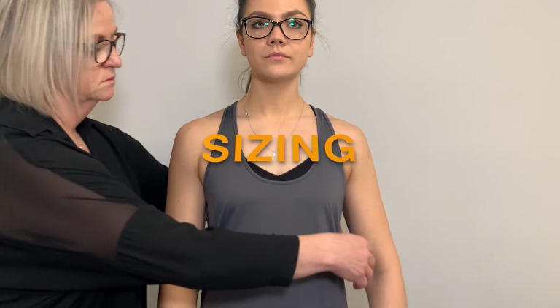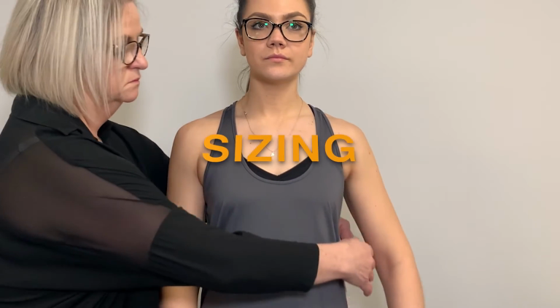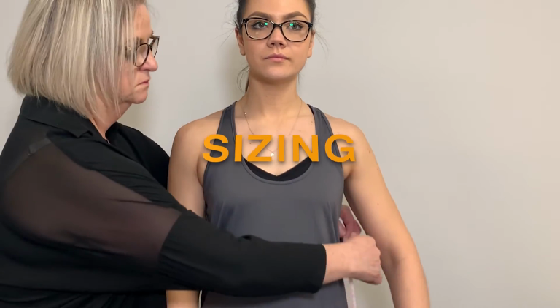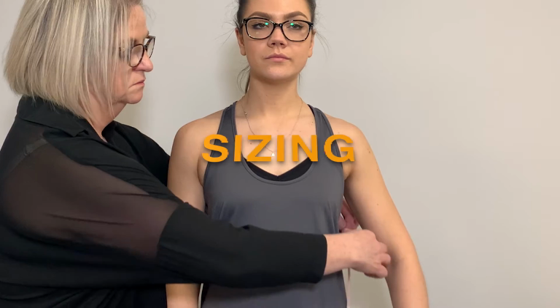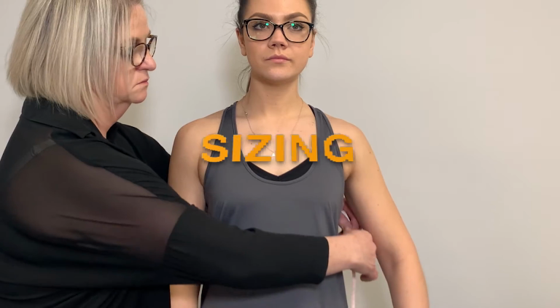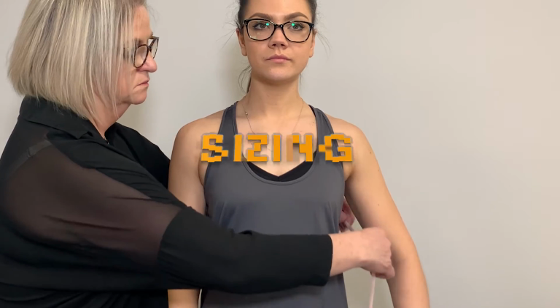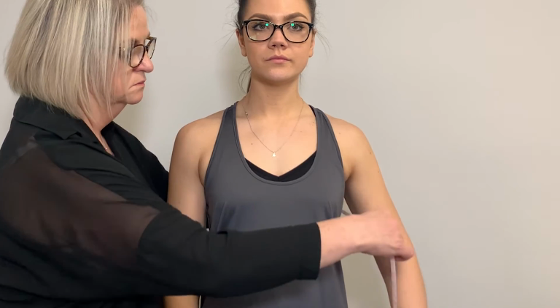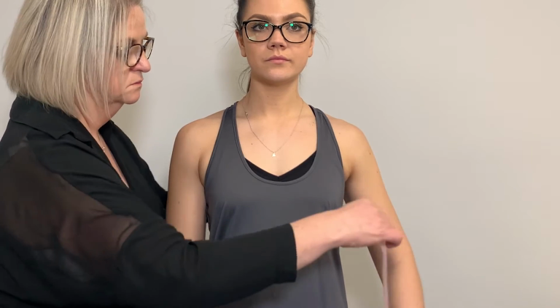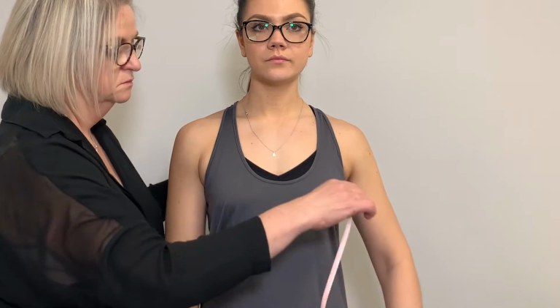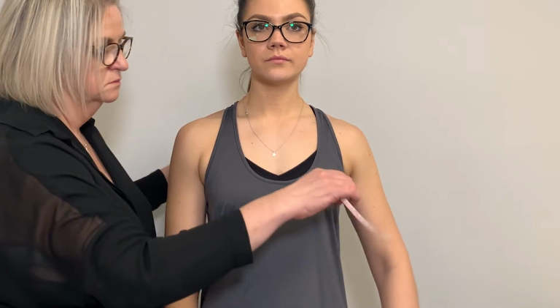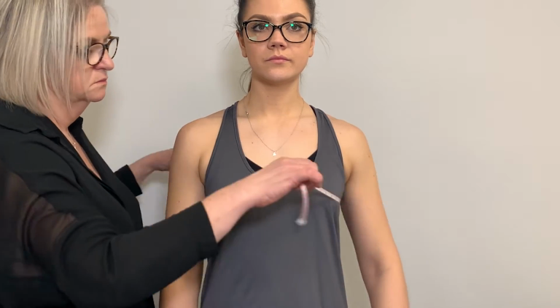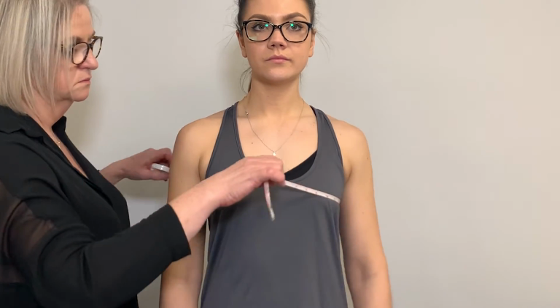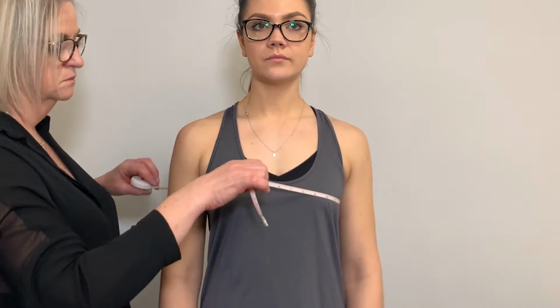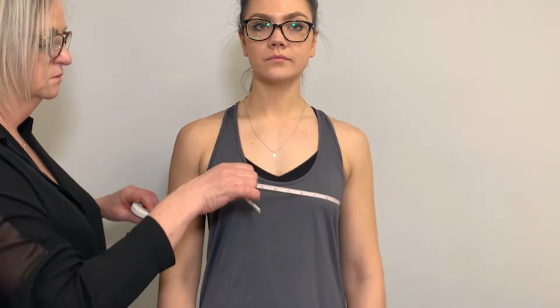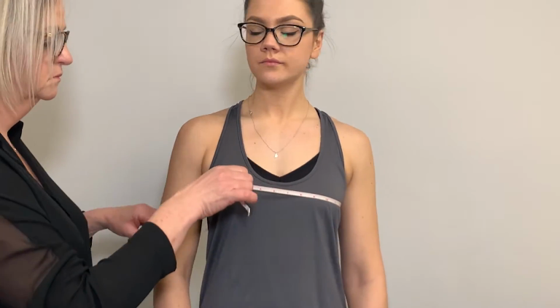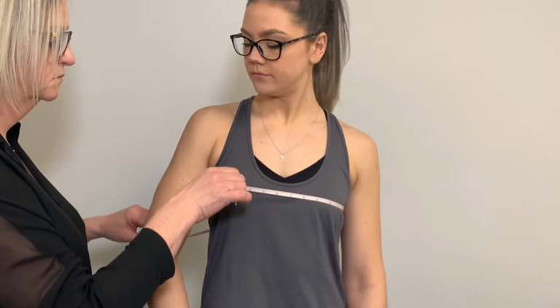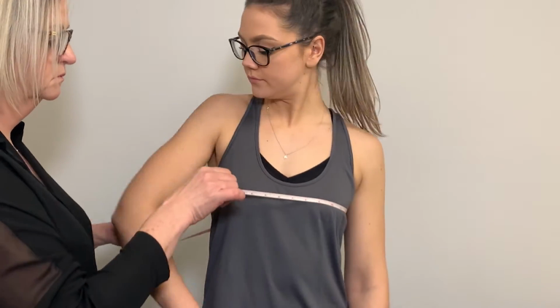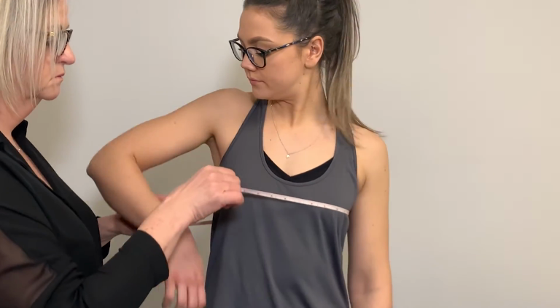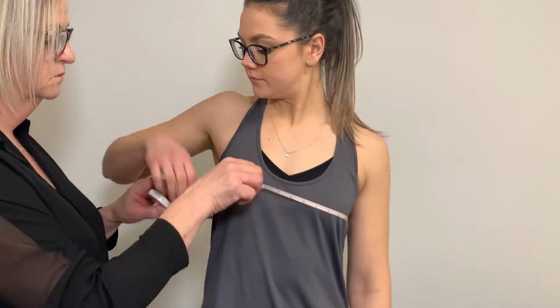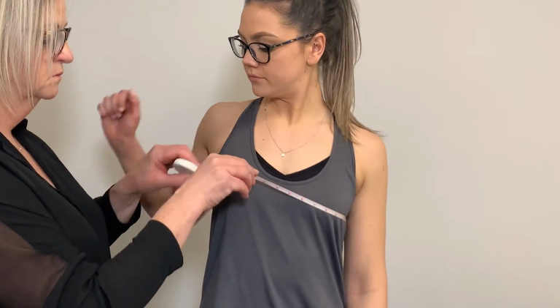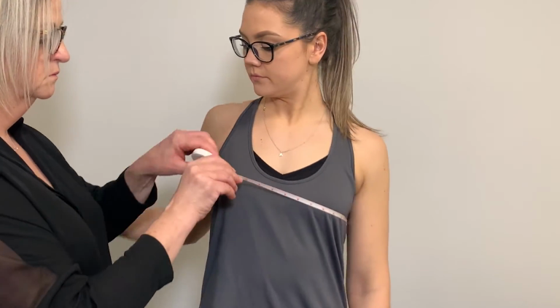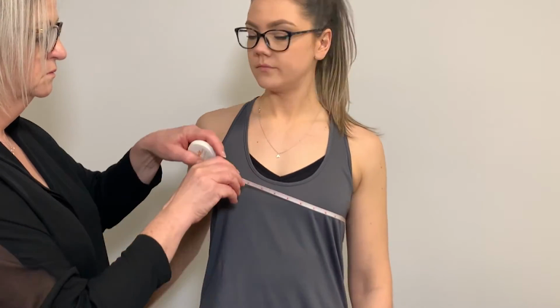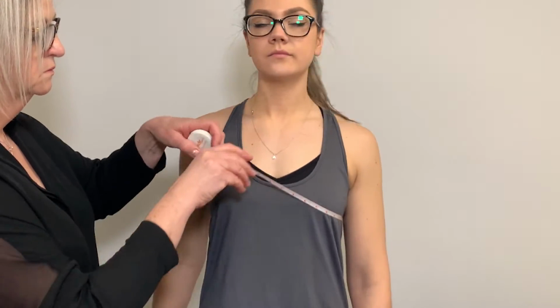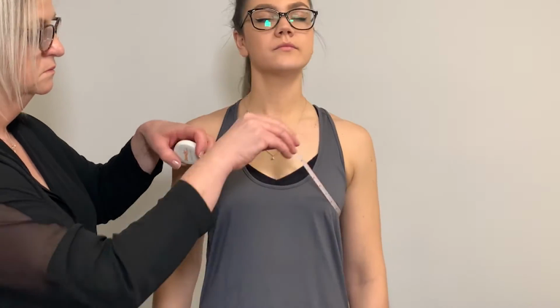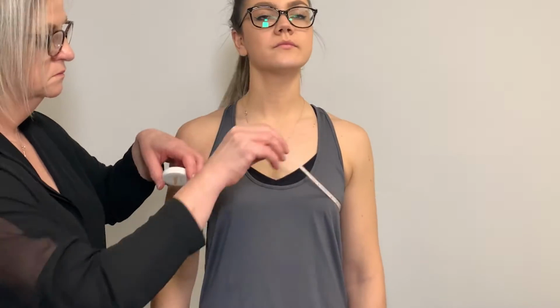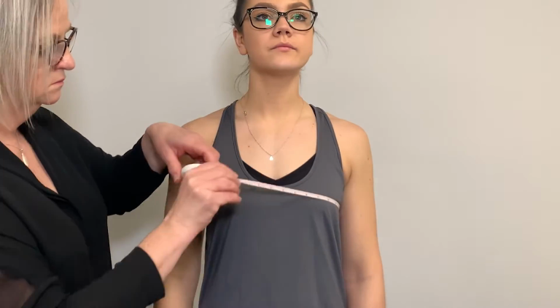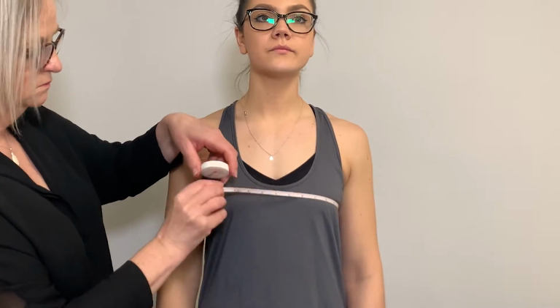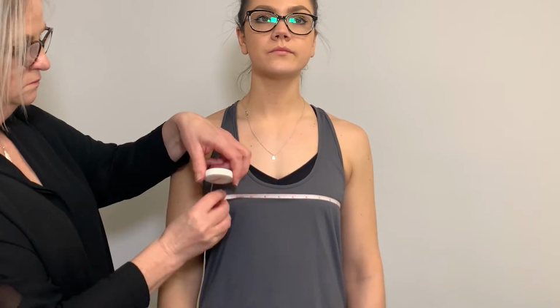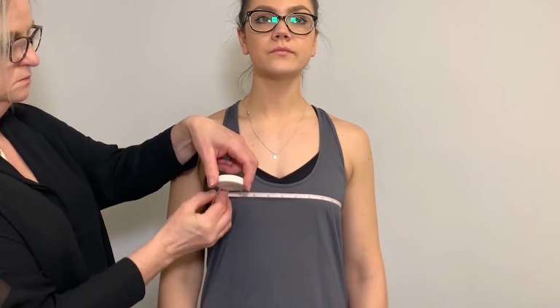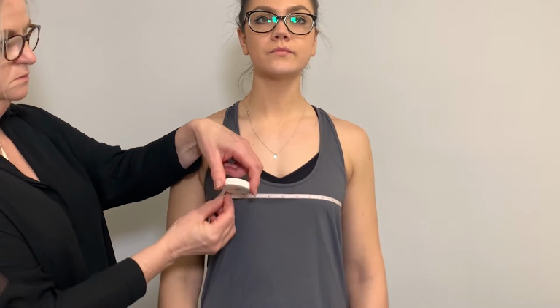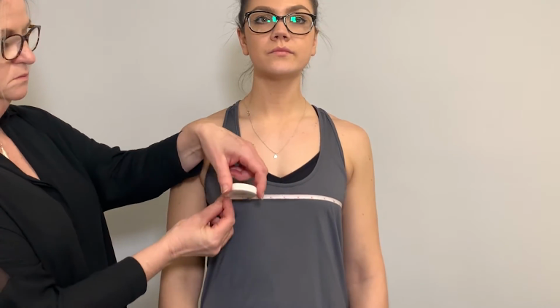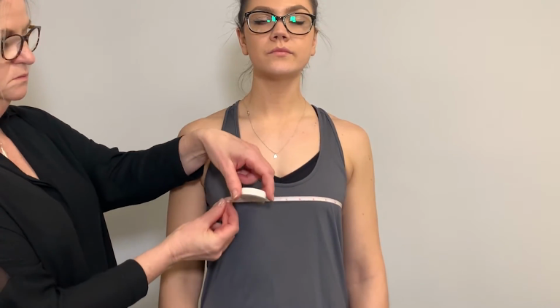Two simple measurements are required: chest and forearm.